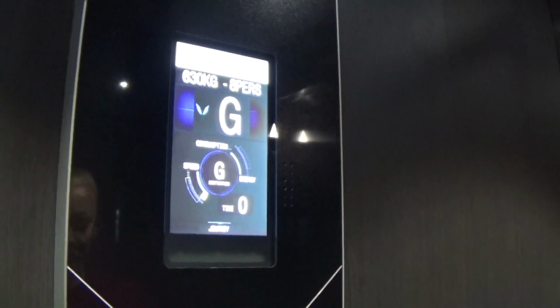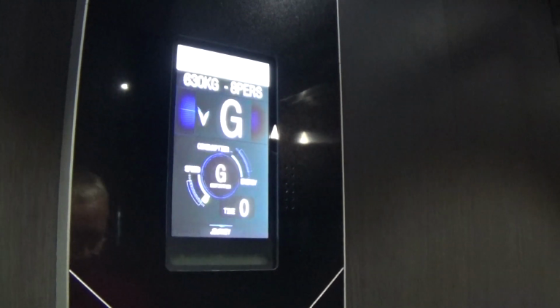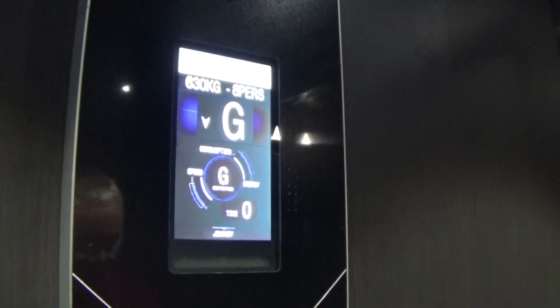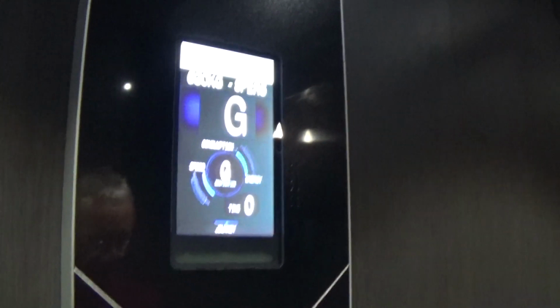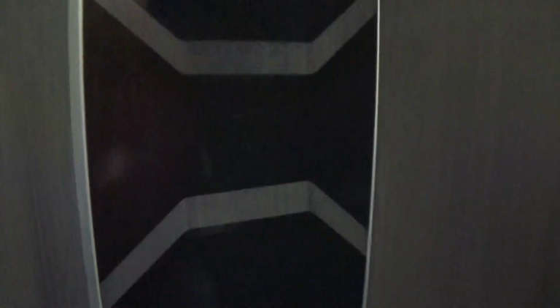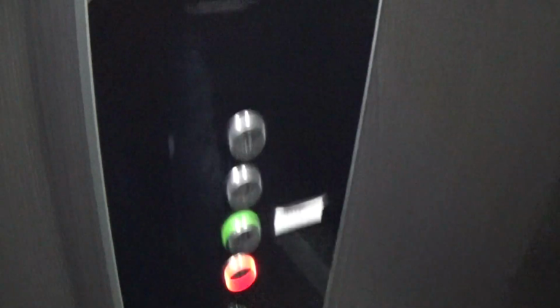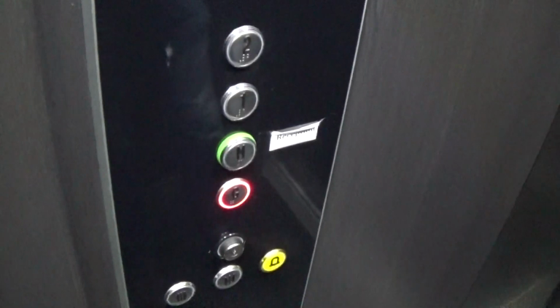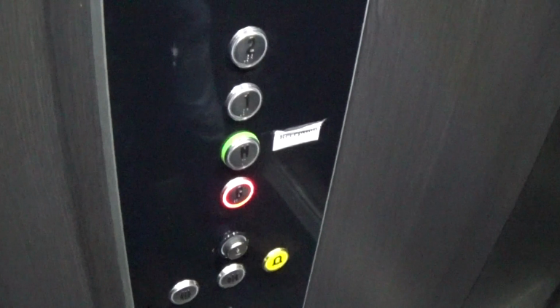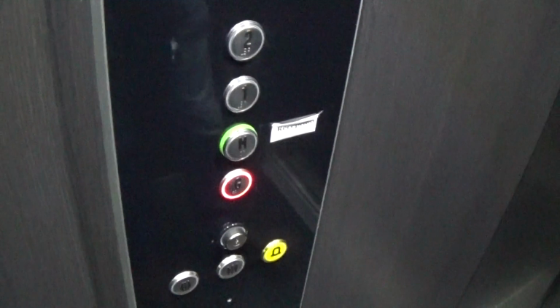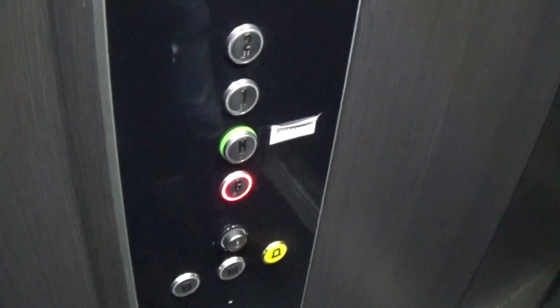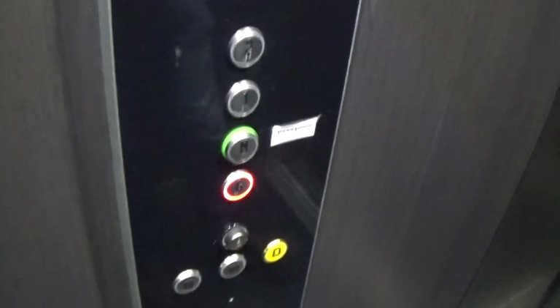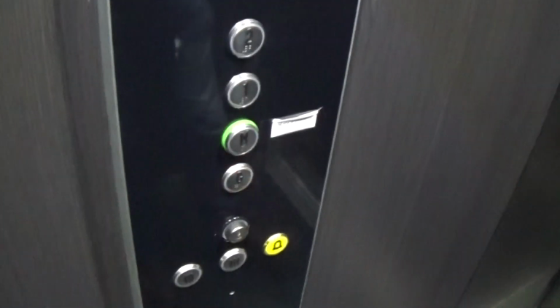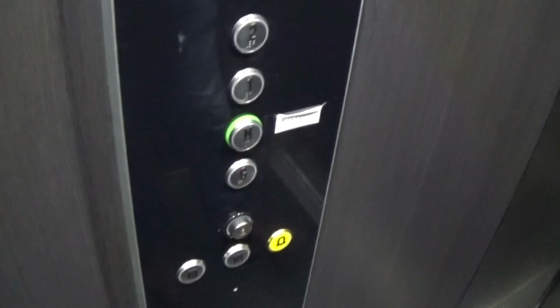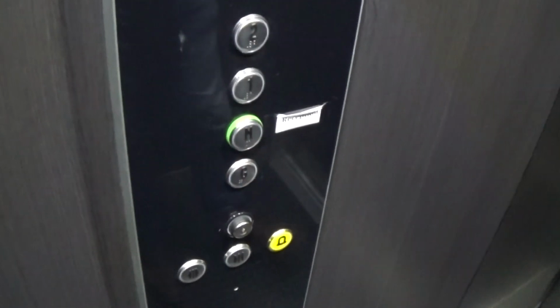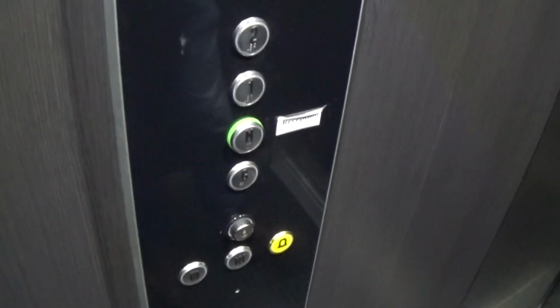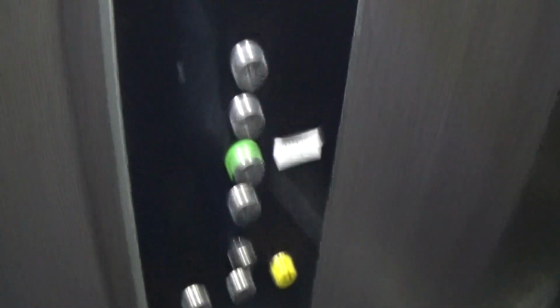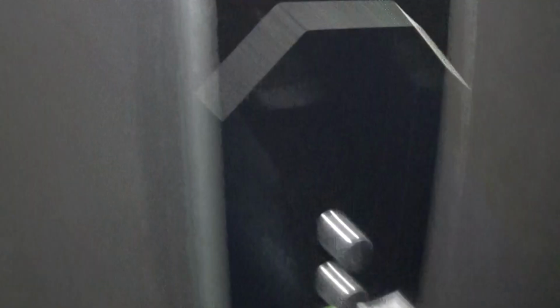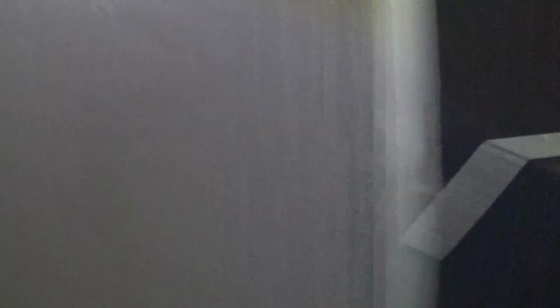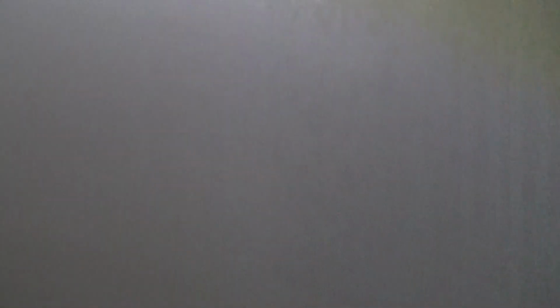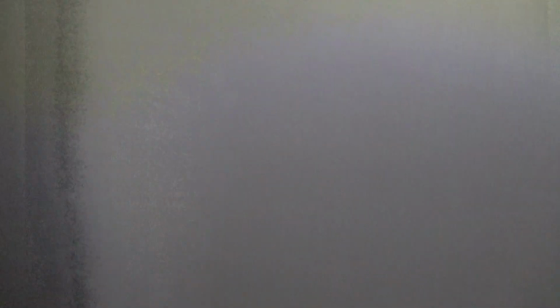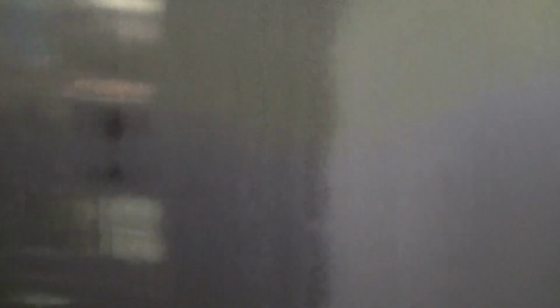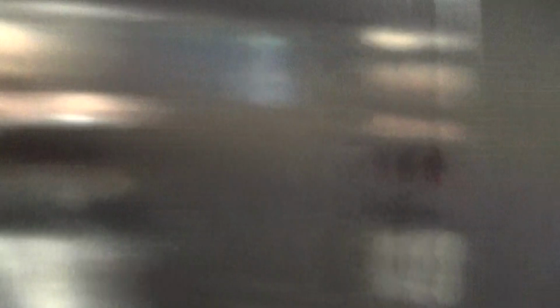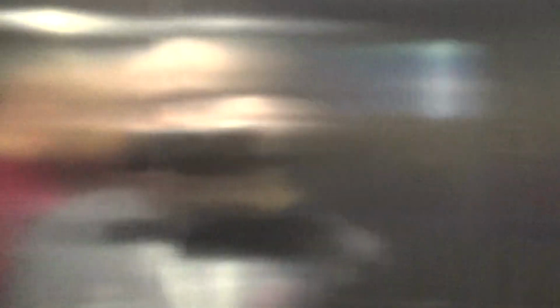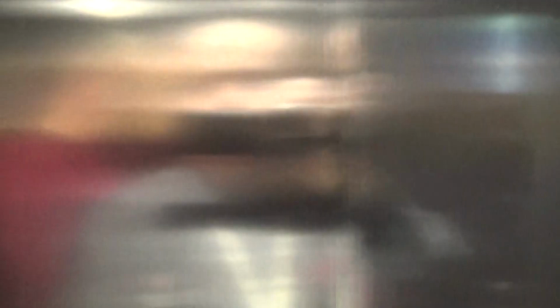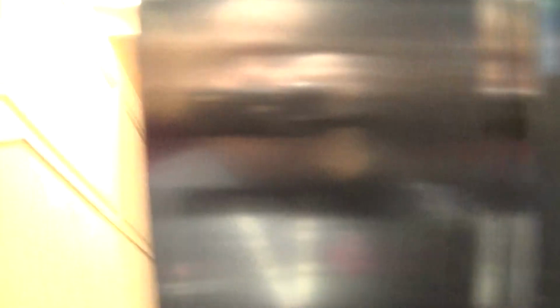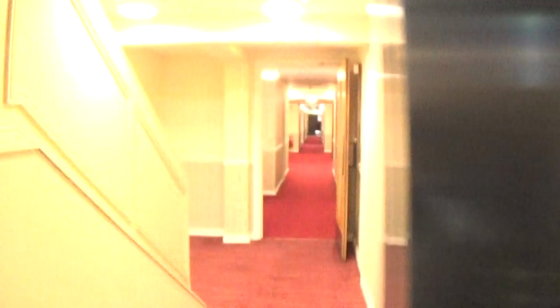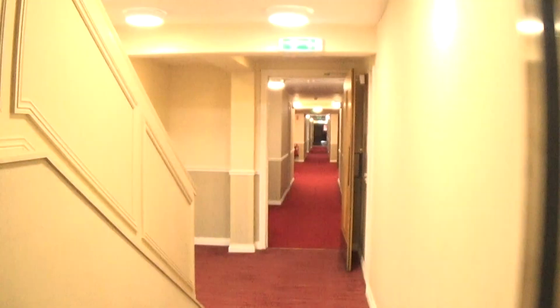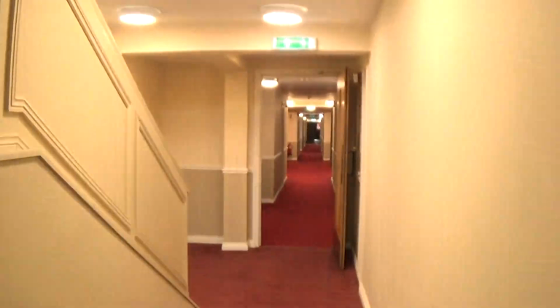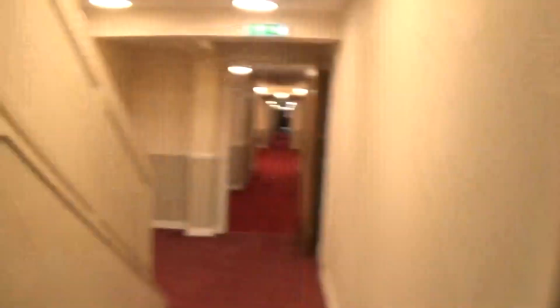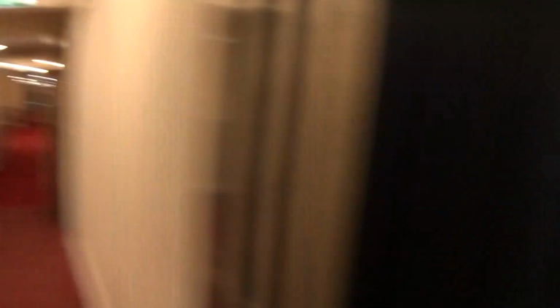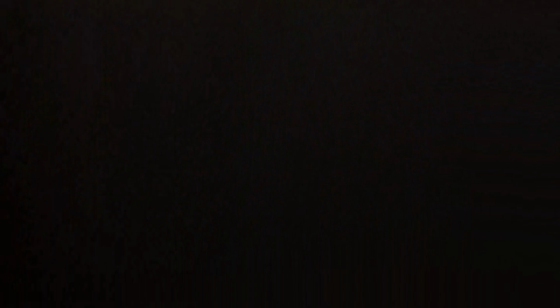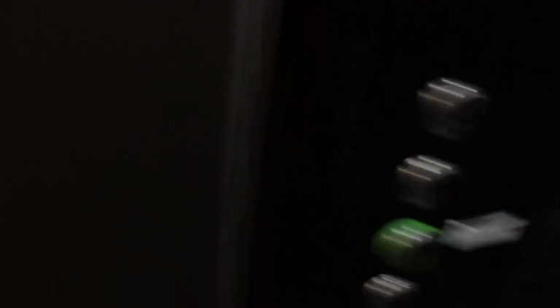Here we are at G. These are the fixtures. Let's go up to two.